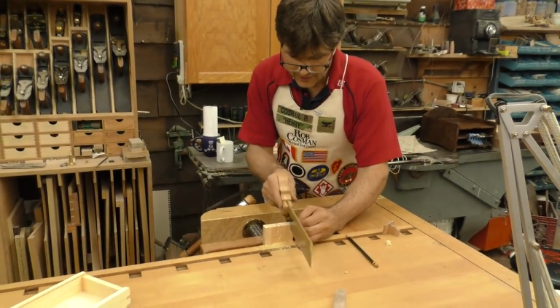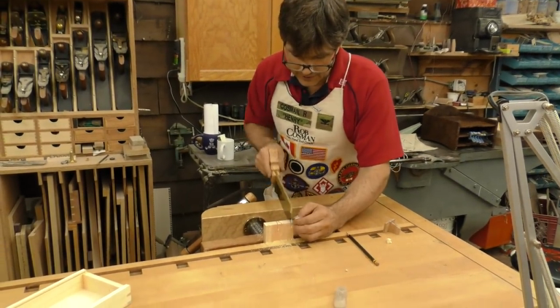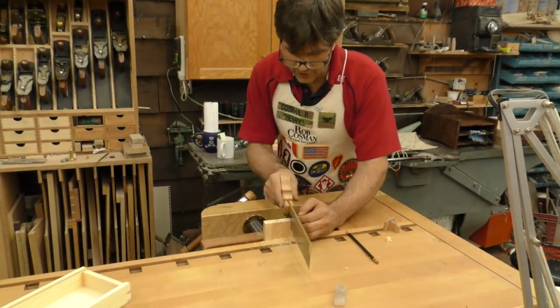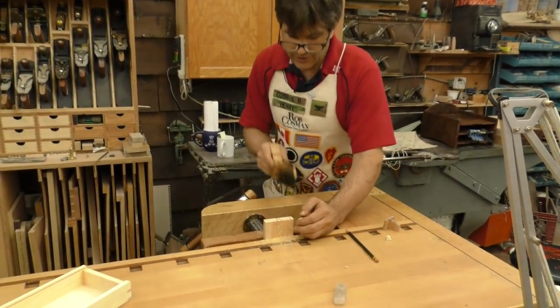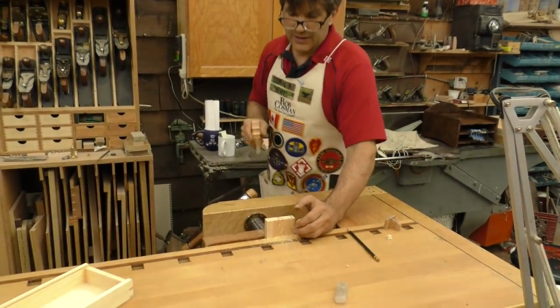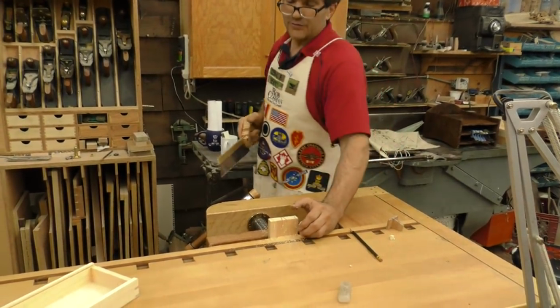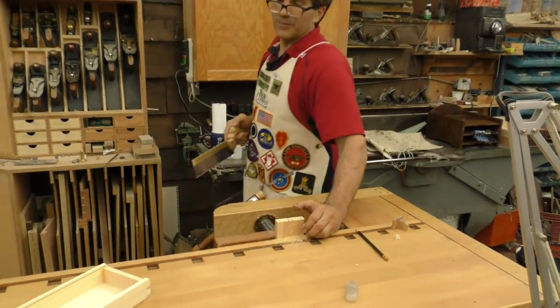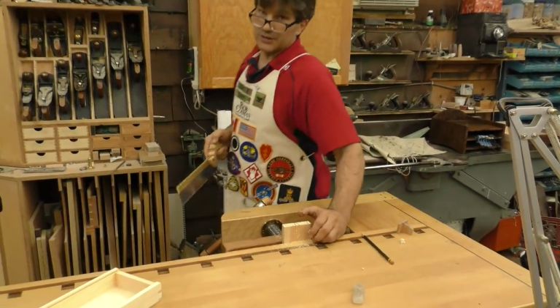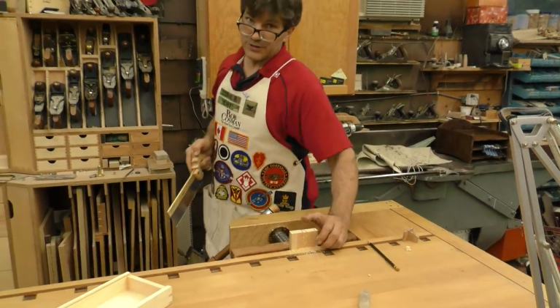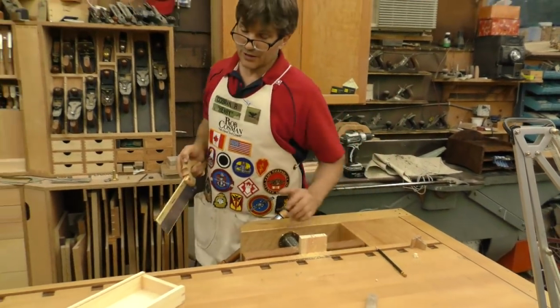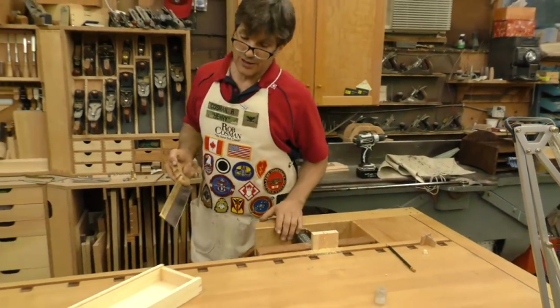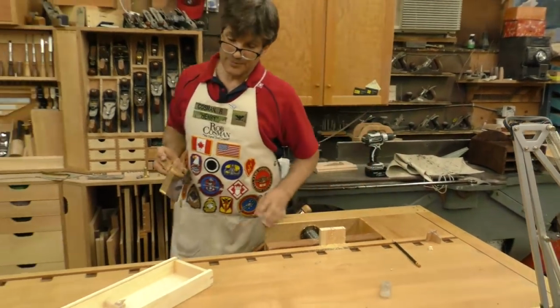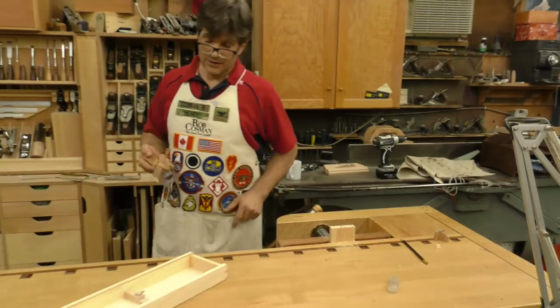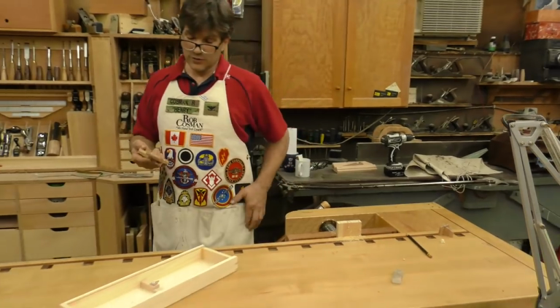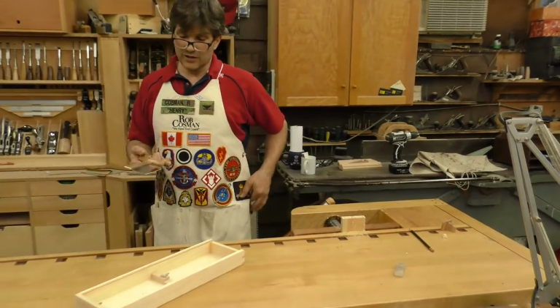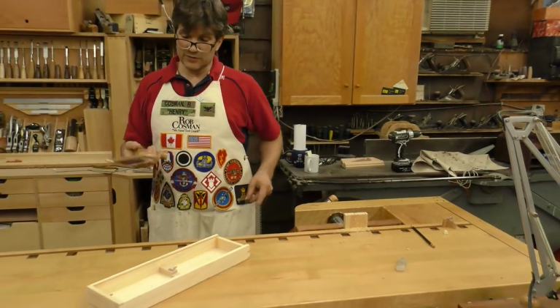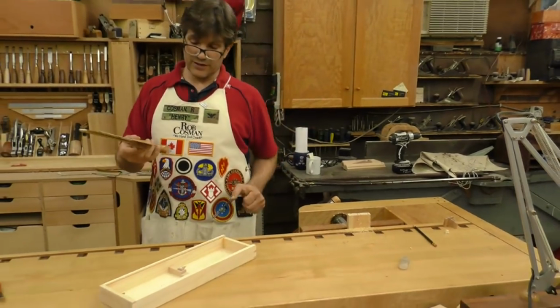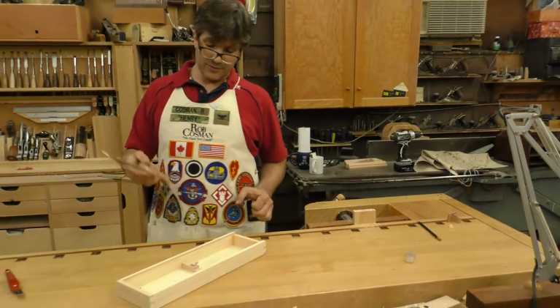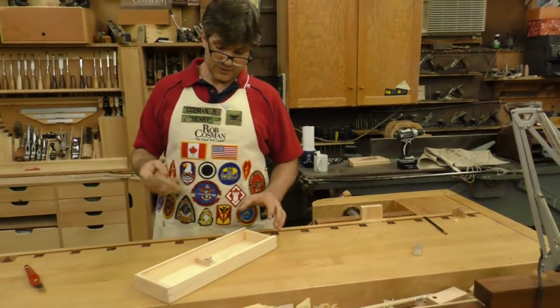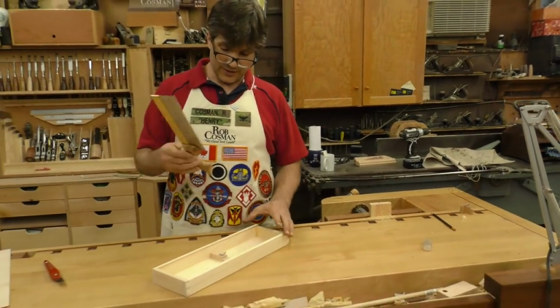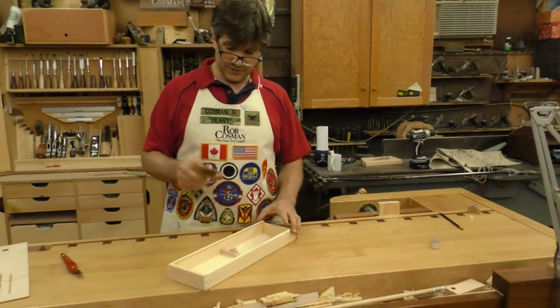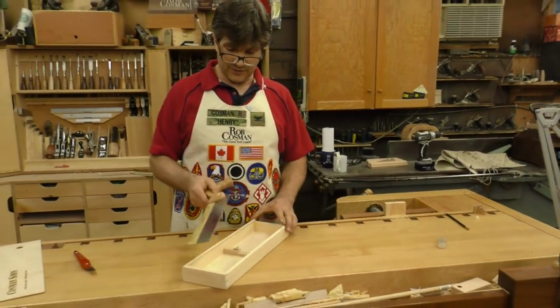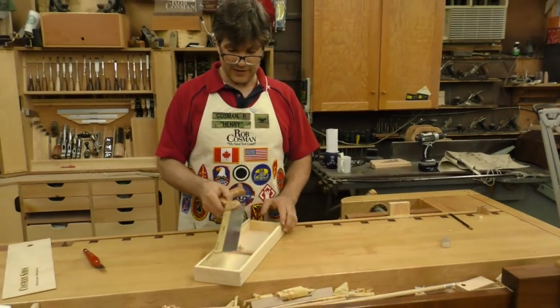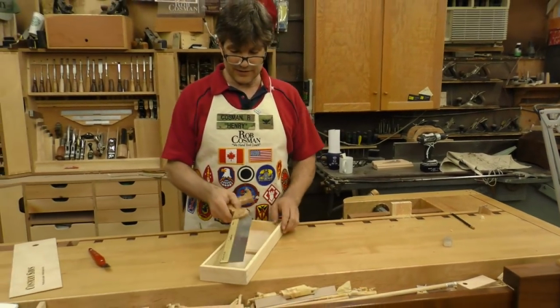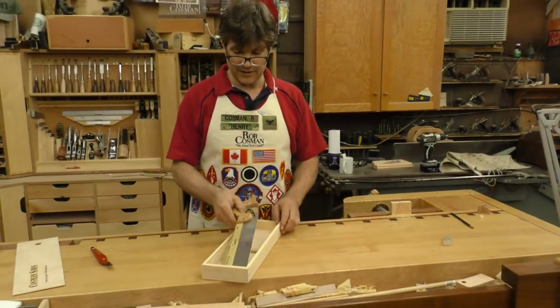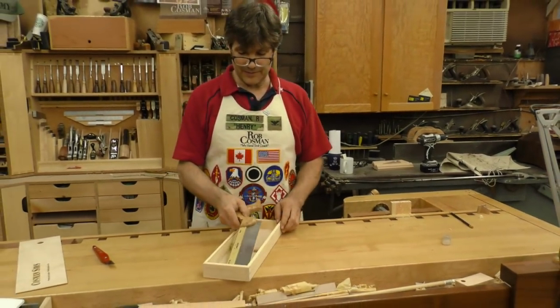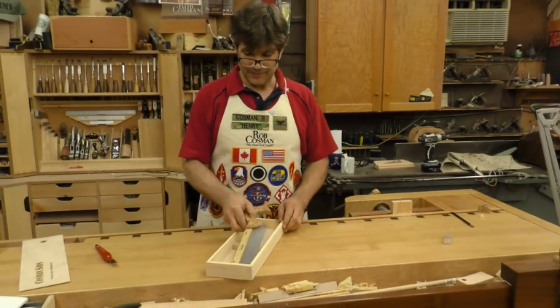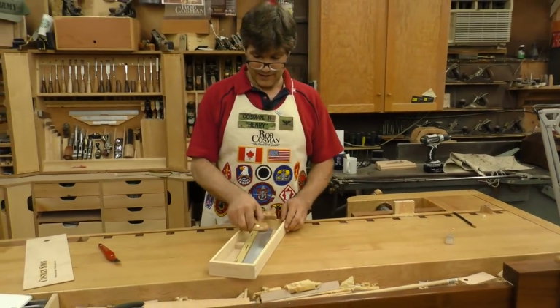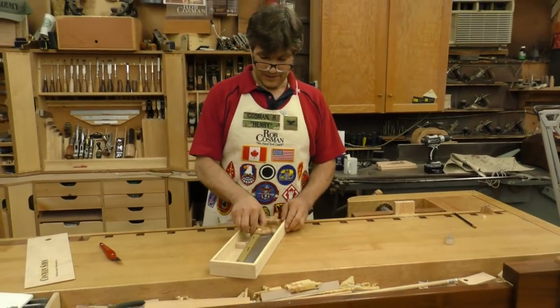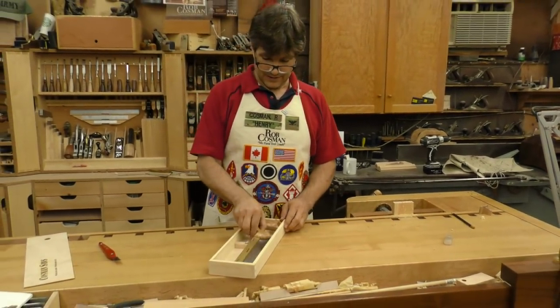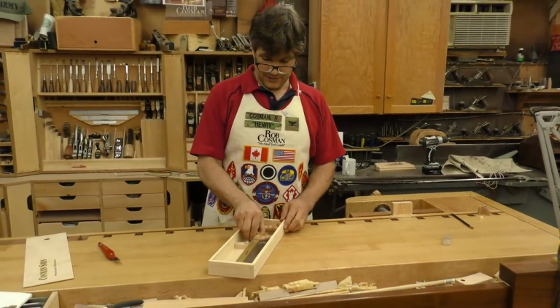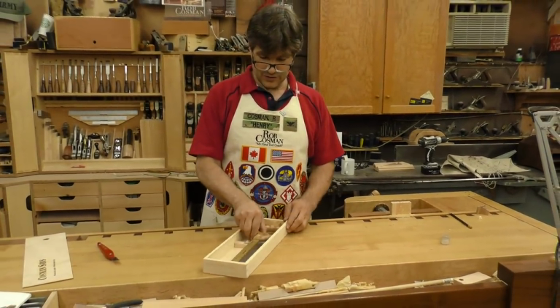You can get it on our site robcosman.com. Woodcraft will carry them as well, so you can find it there. Enjoy!